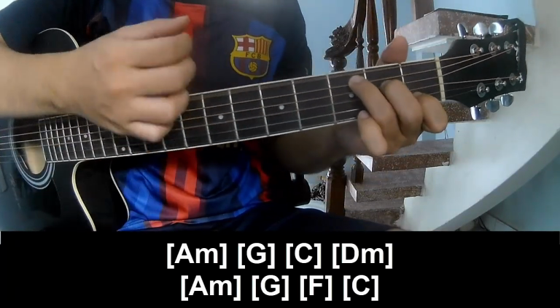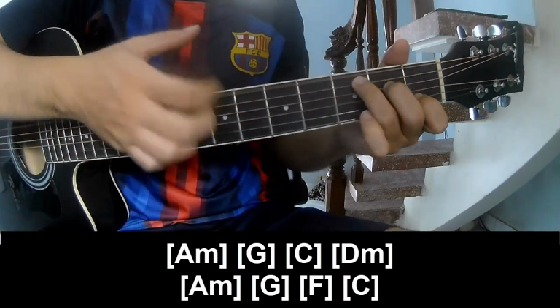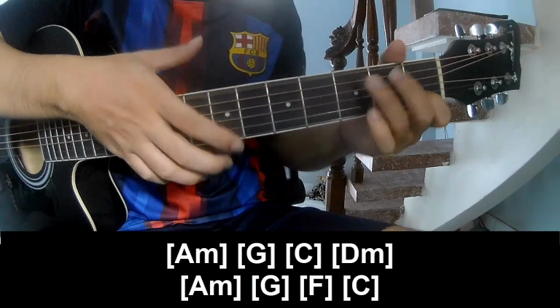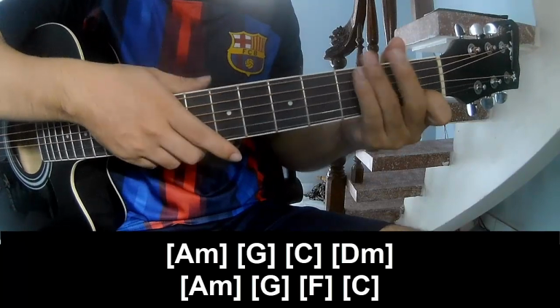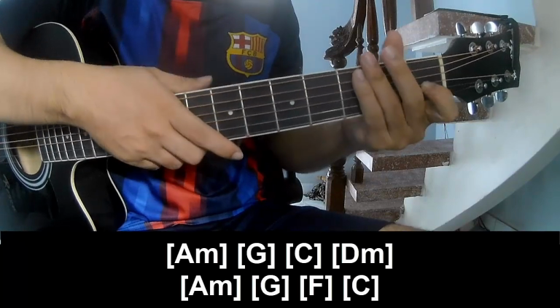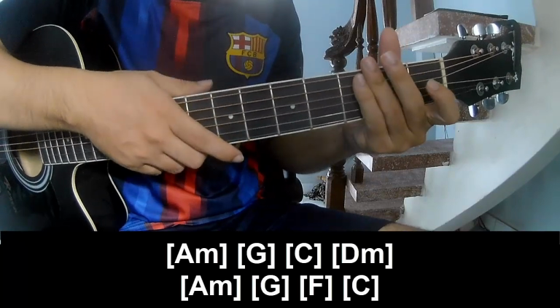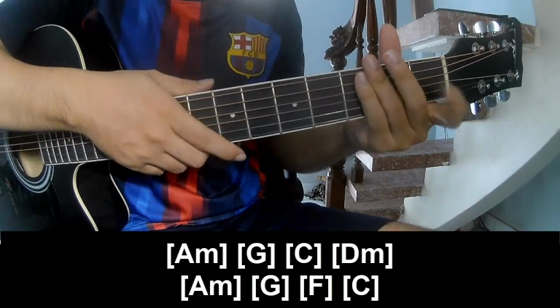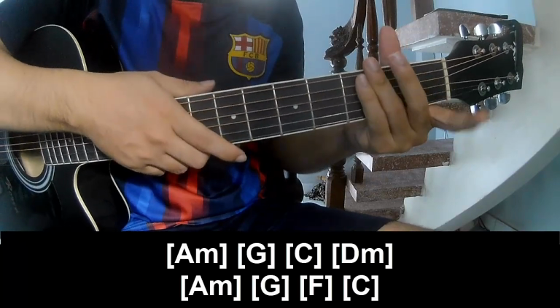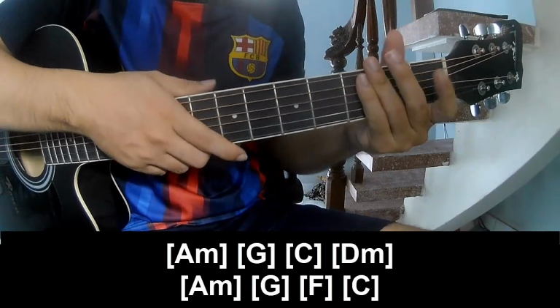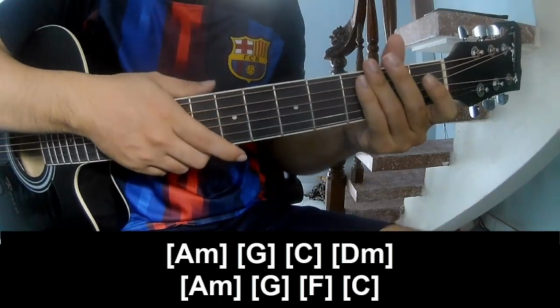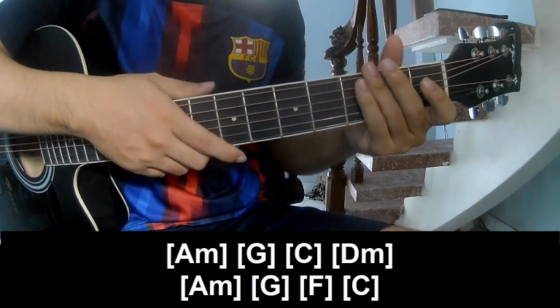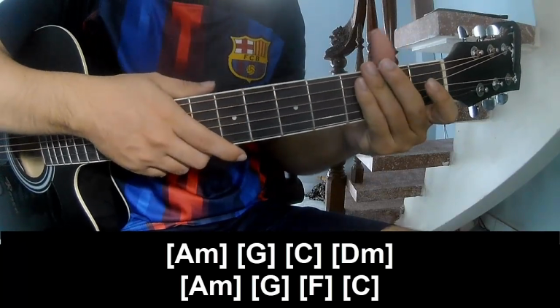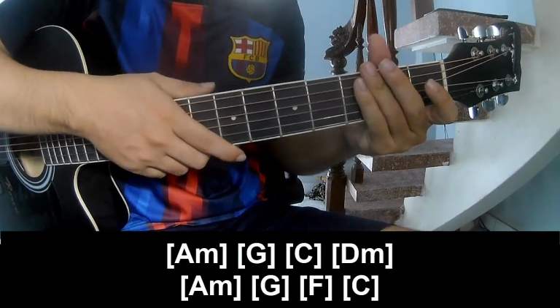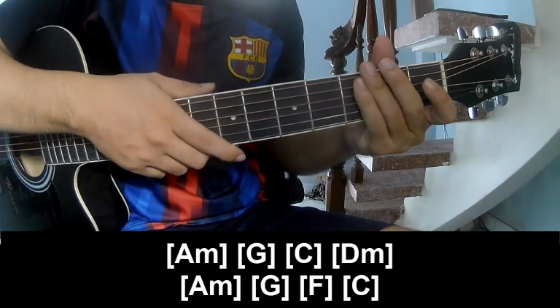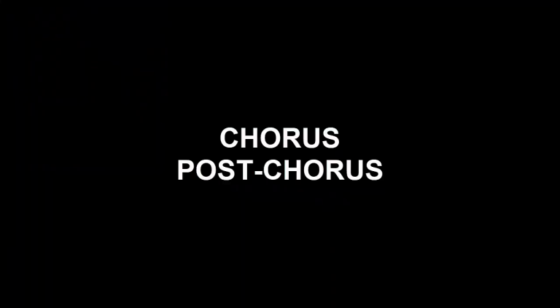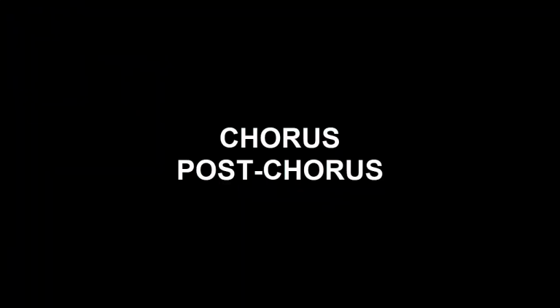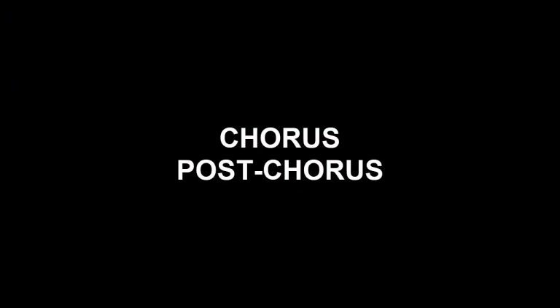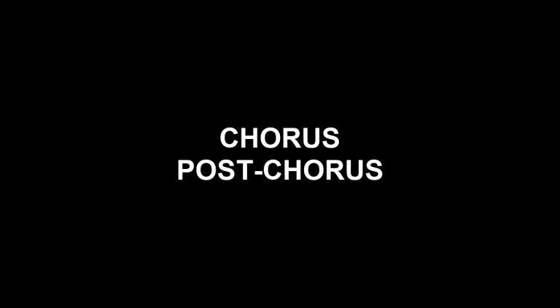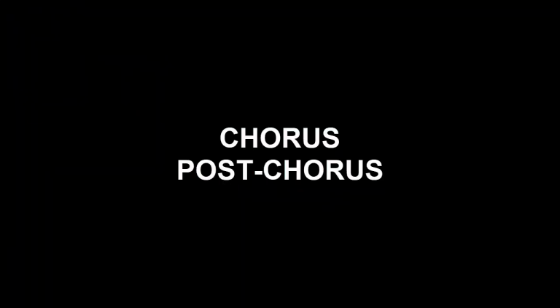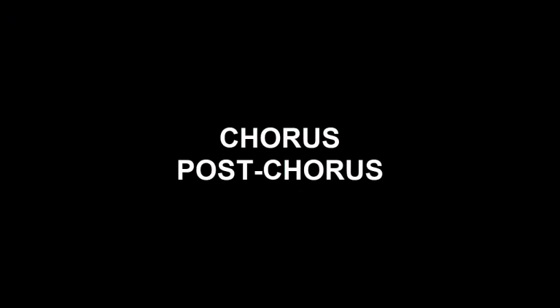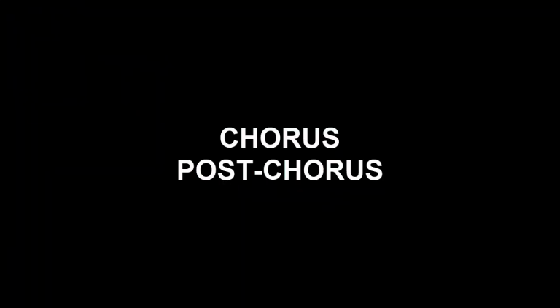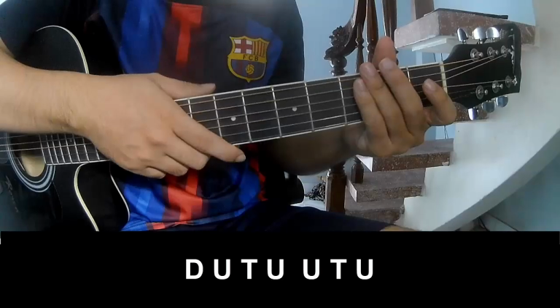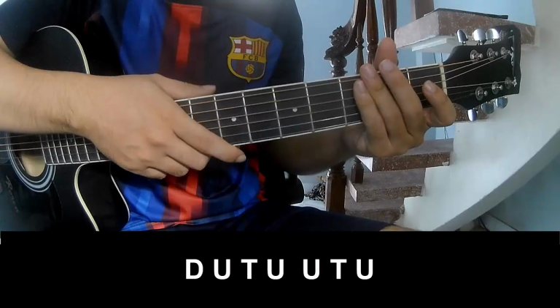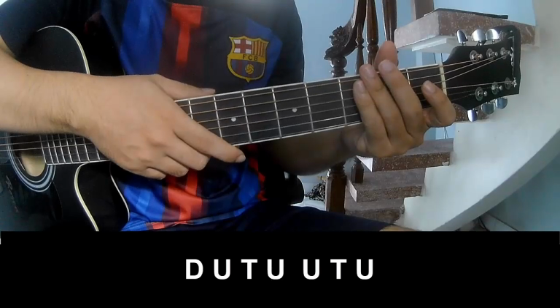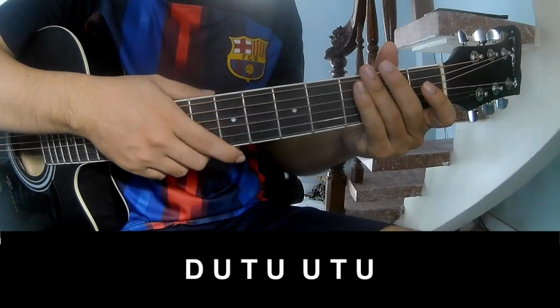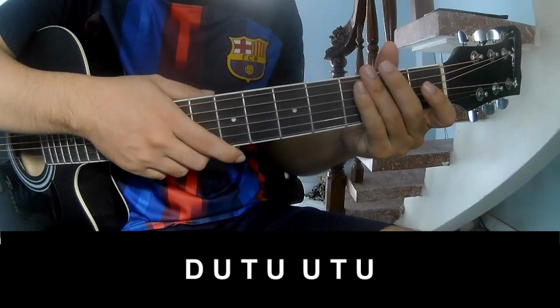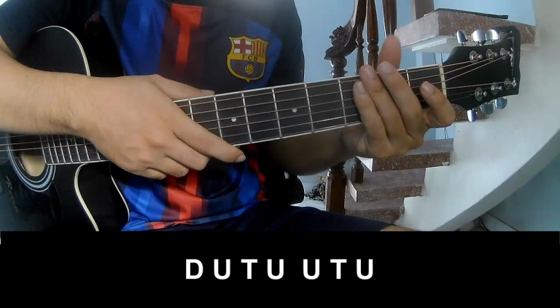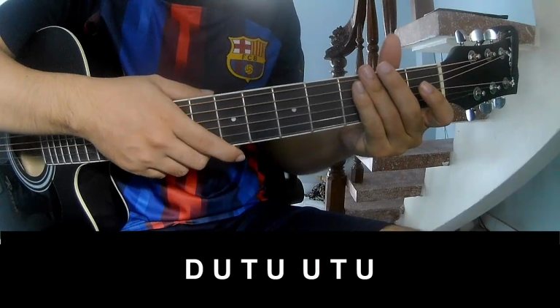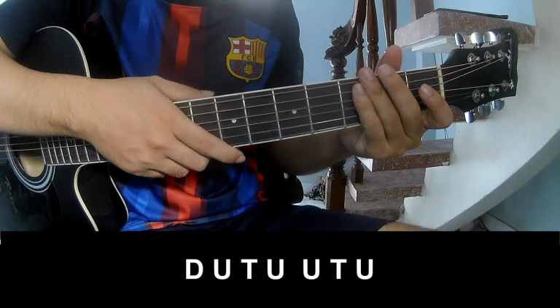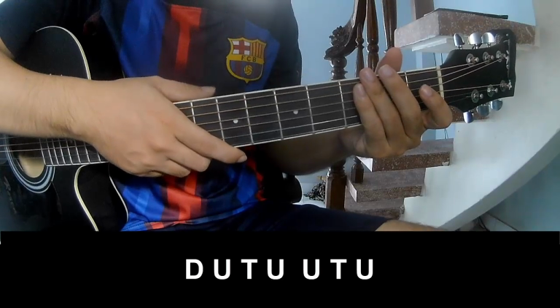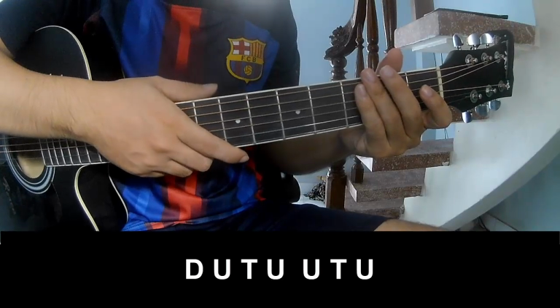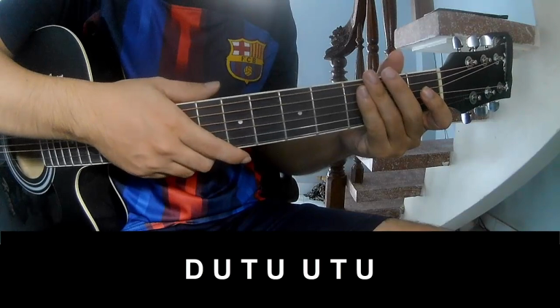The strumming system is the same way for three chords, two chords, and whole chords.